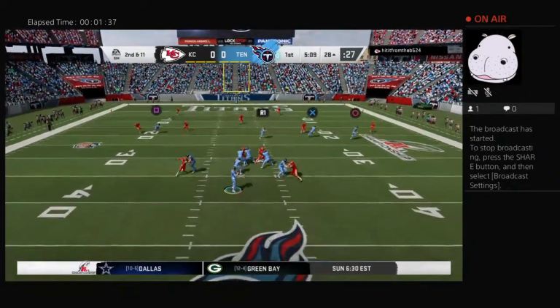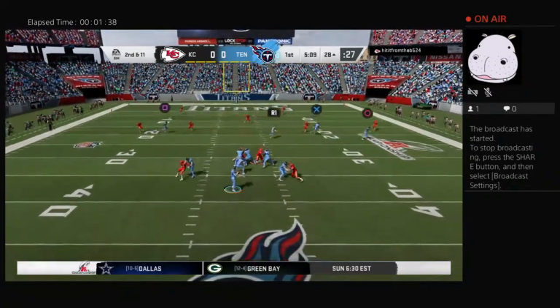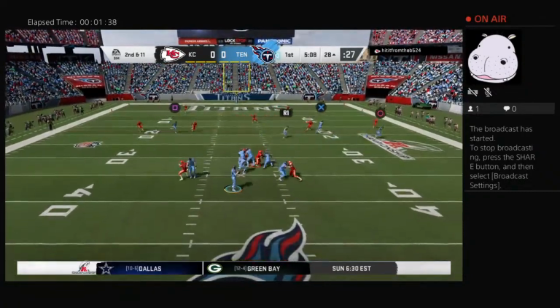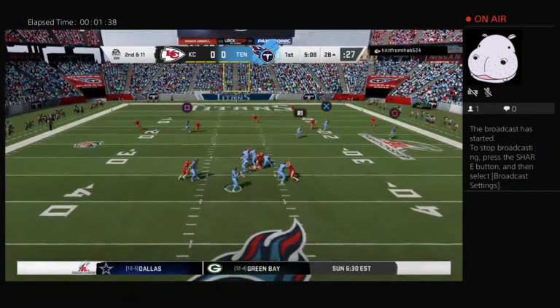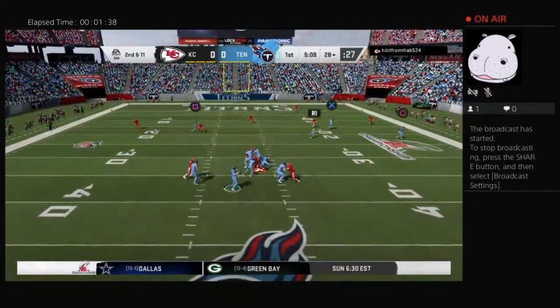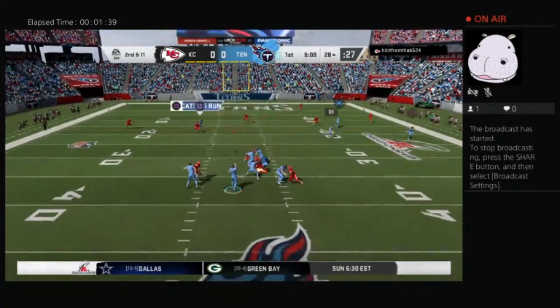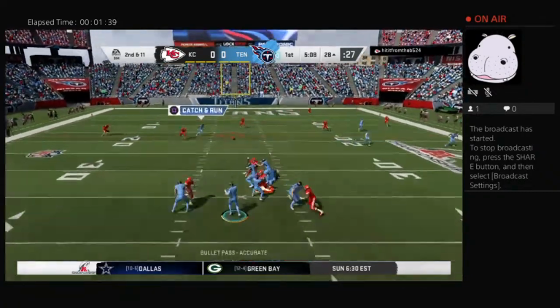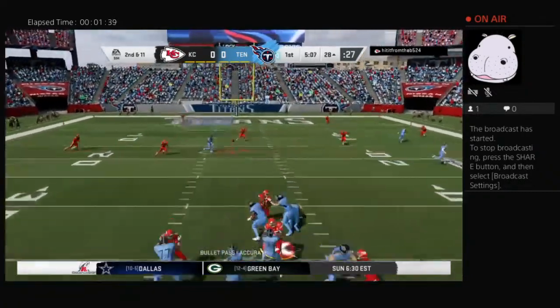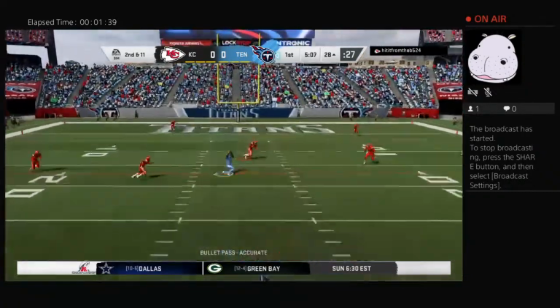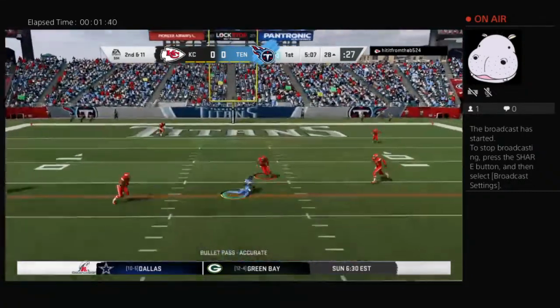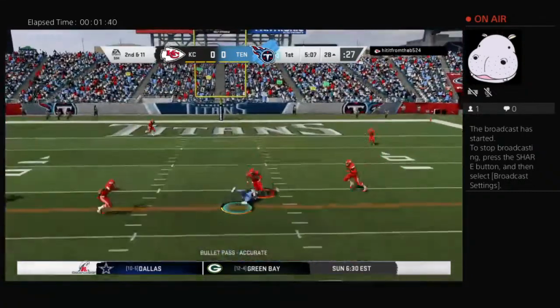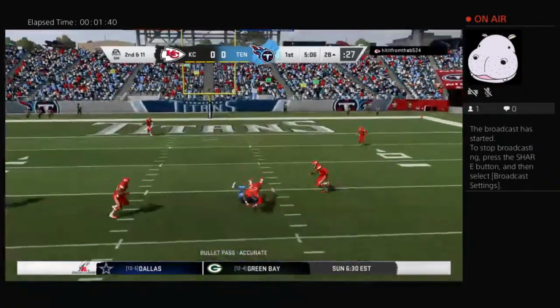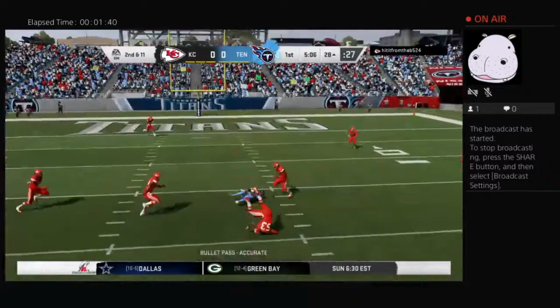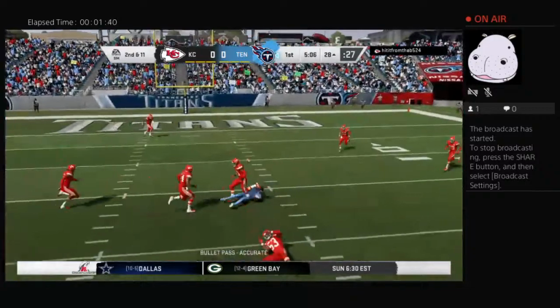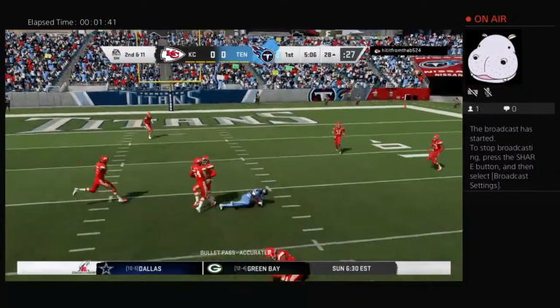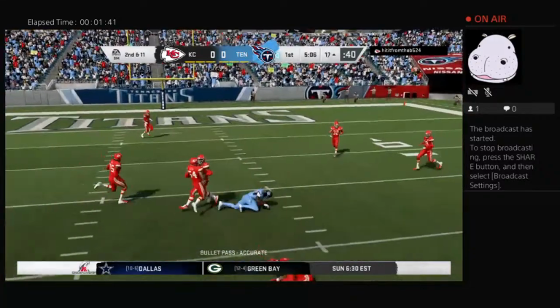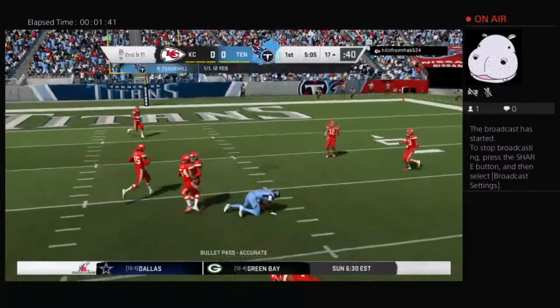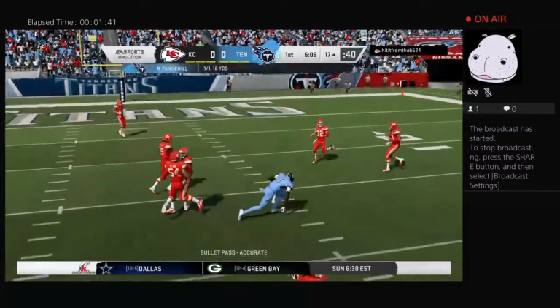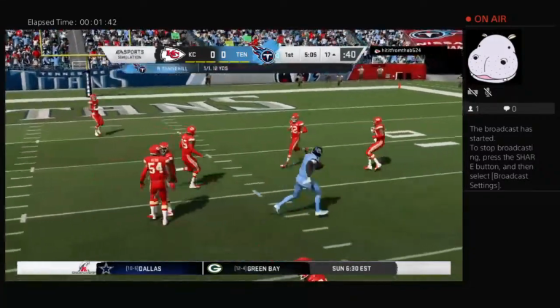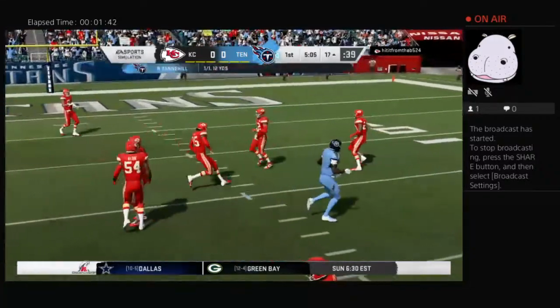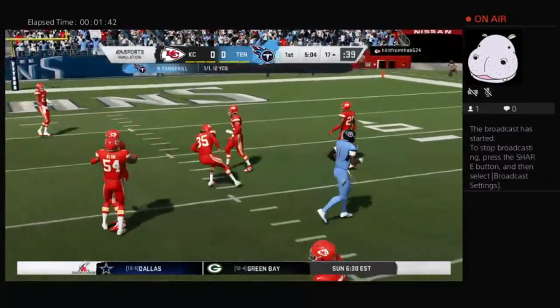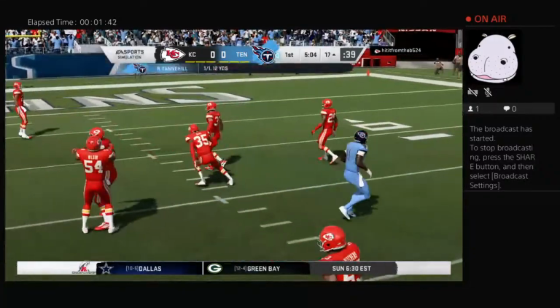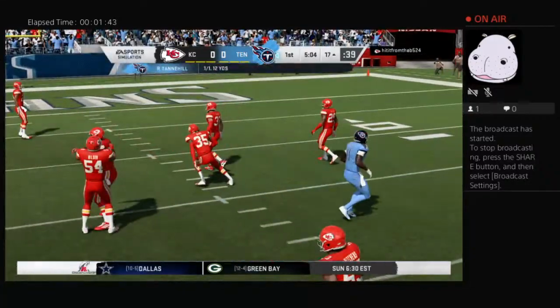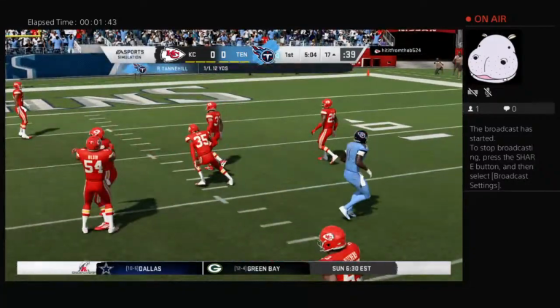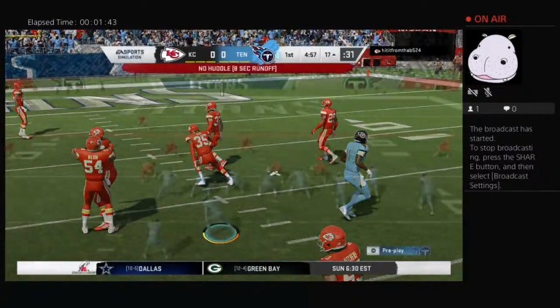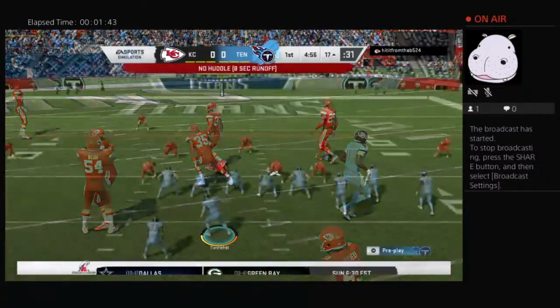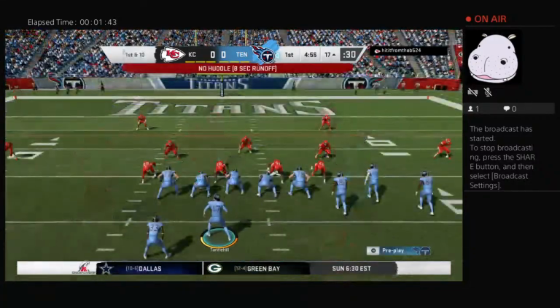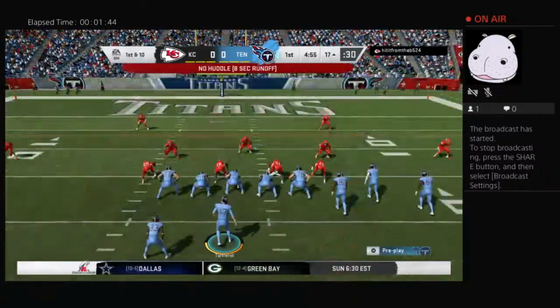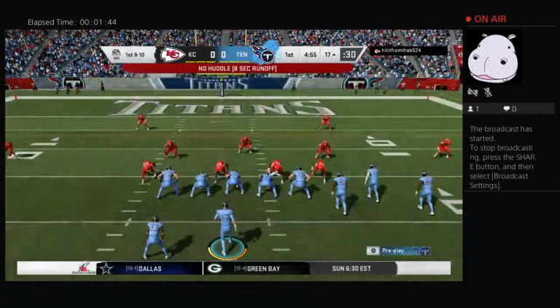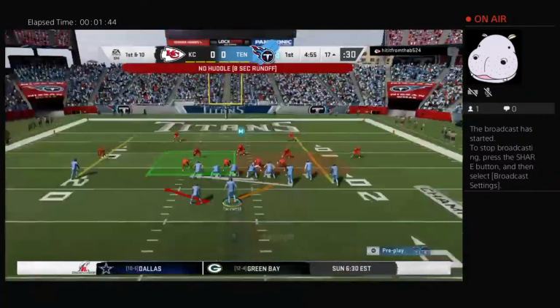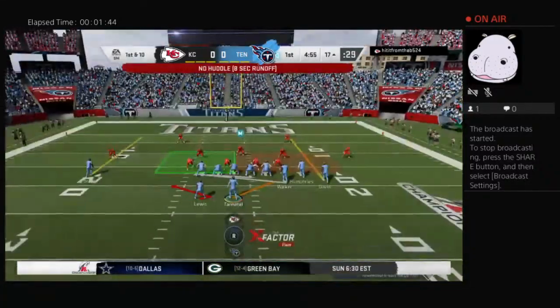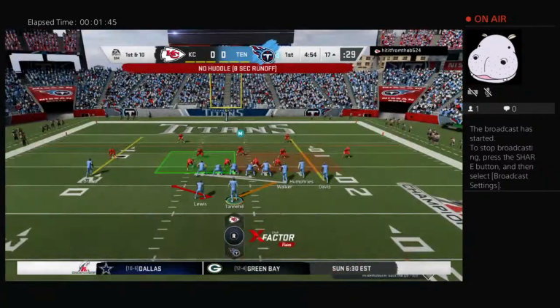Now it's Tannehill. Got him in for 12. First down, Titans. Gain of 12.